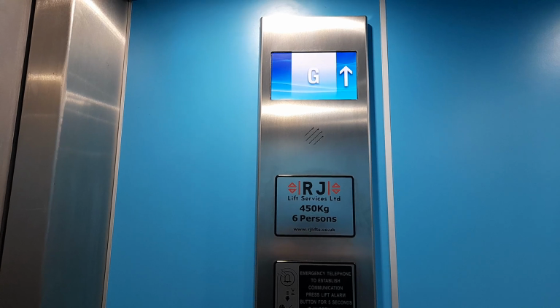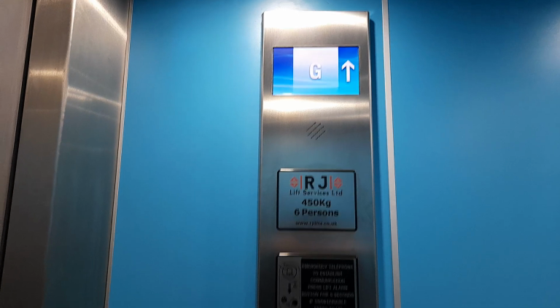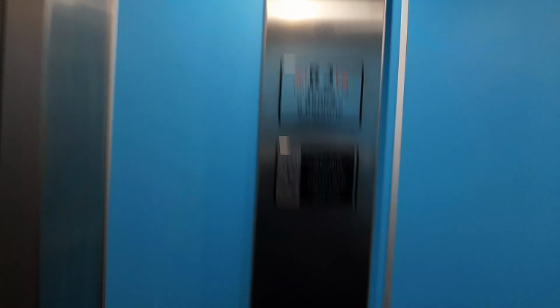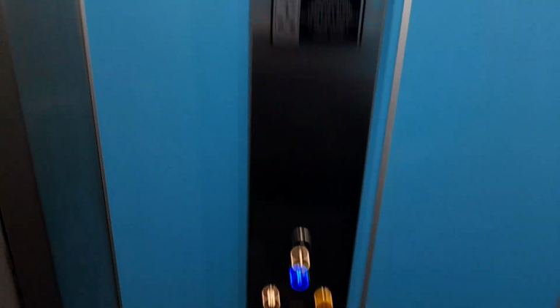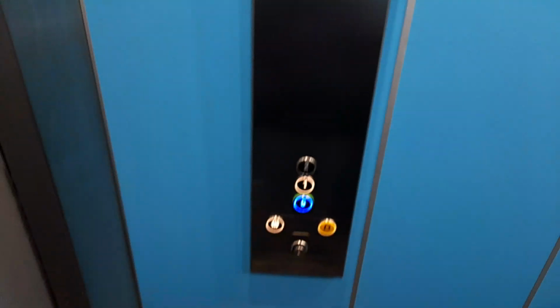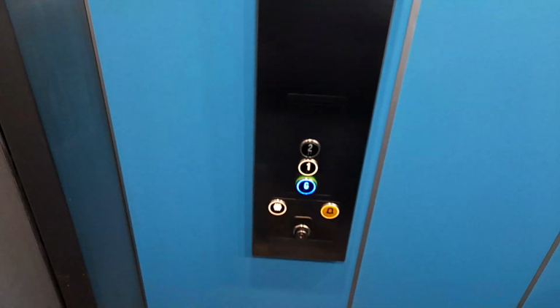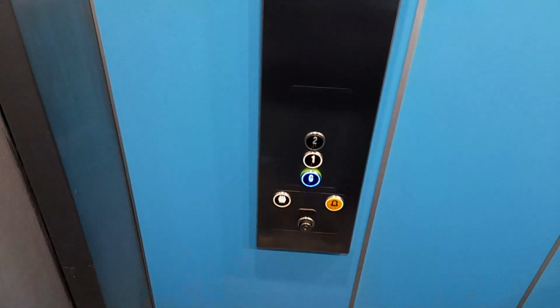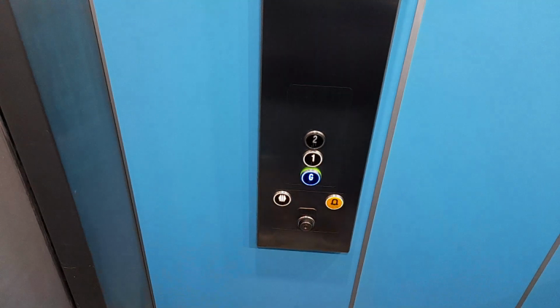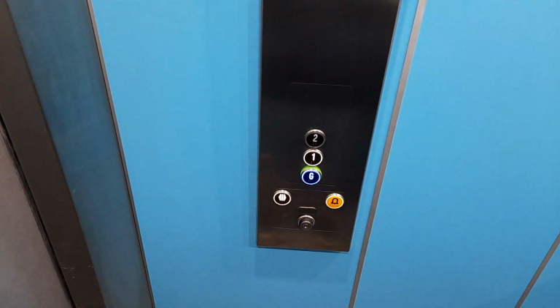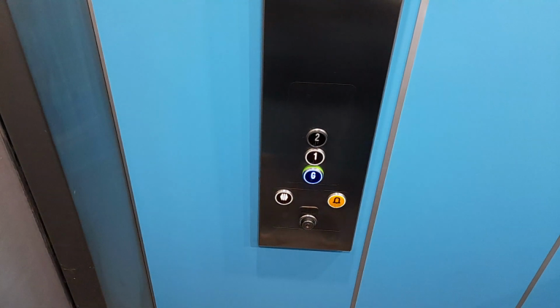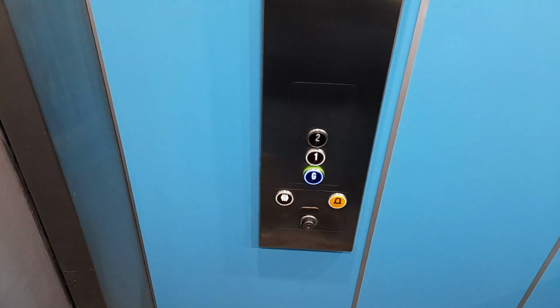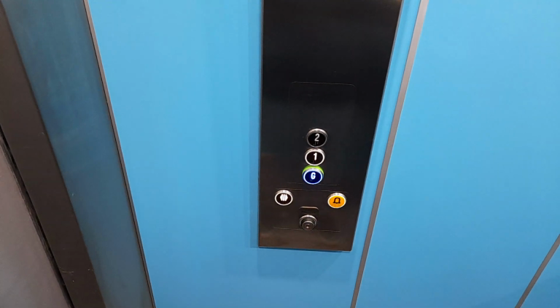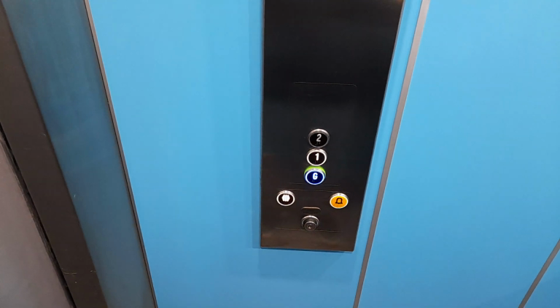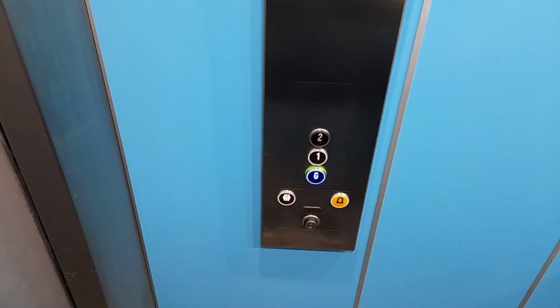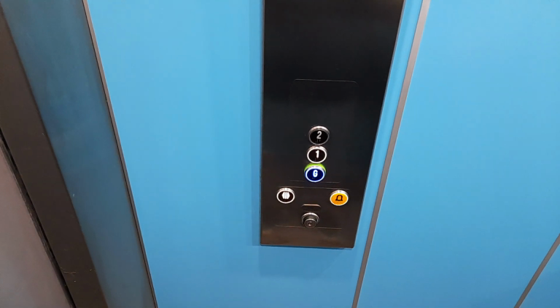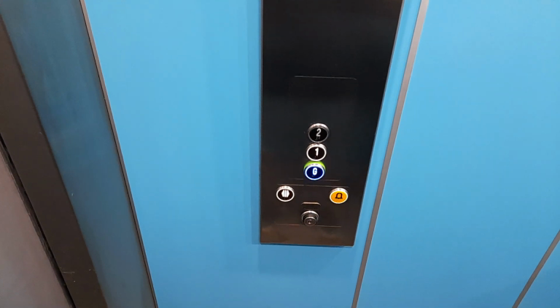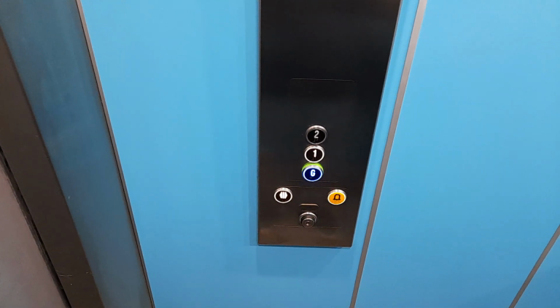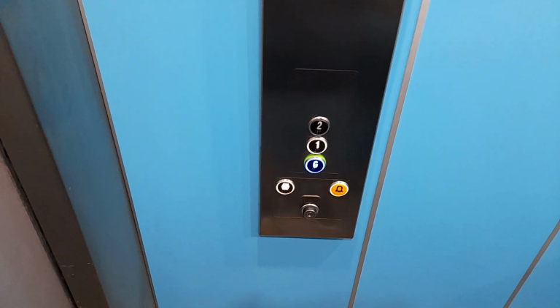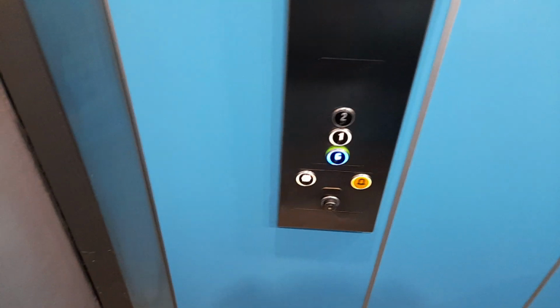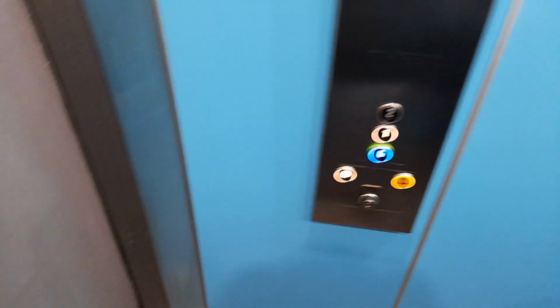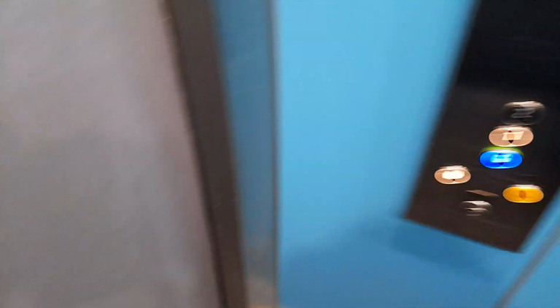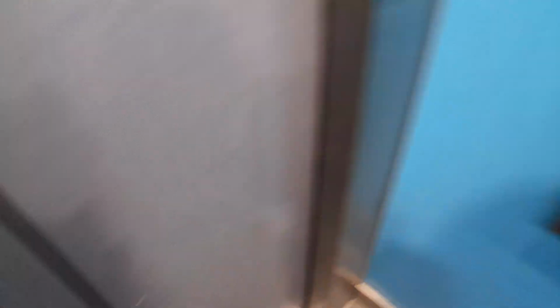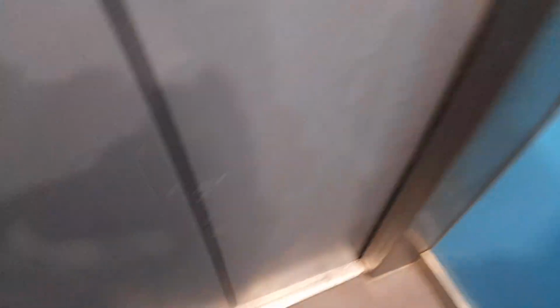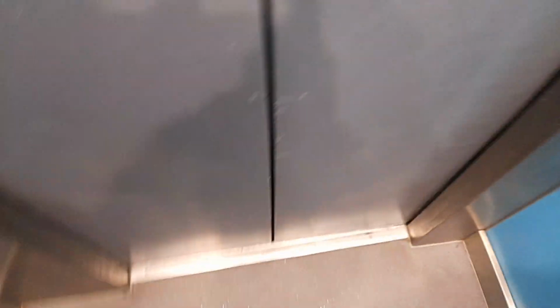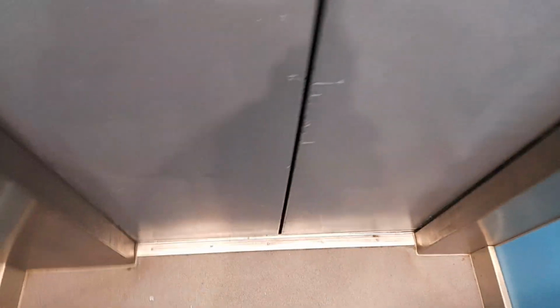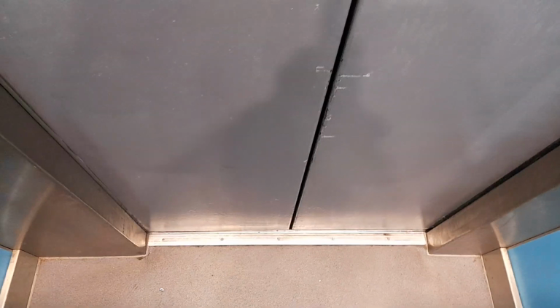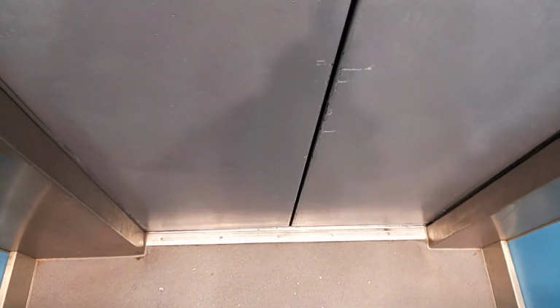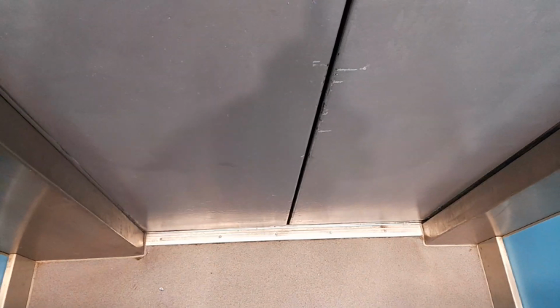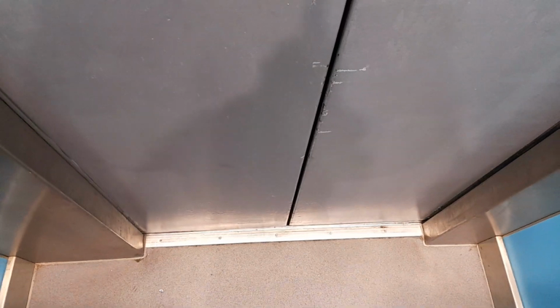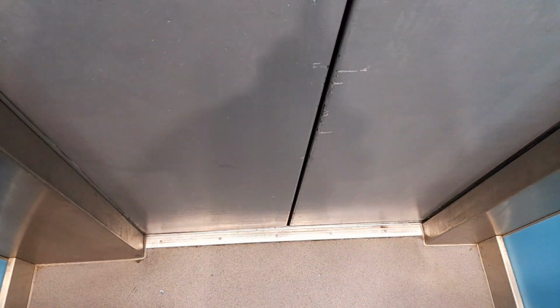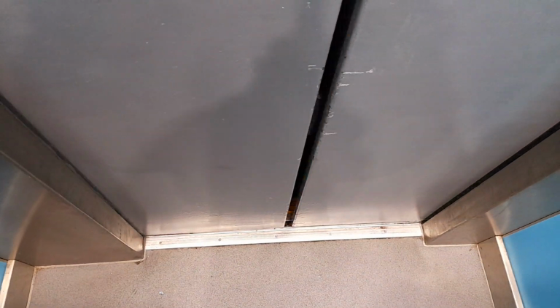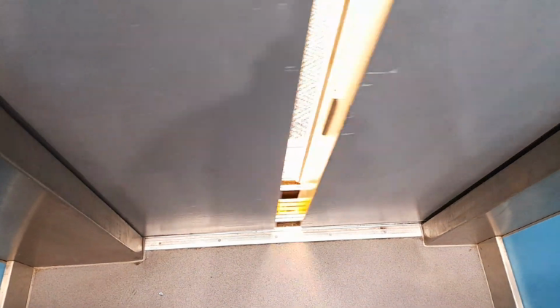Here we are at G. Ground floor, lift going up. Doors opening.